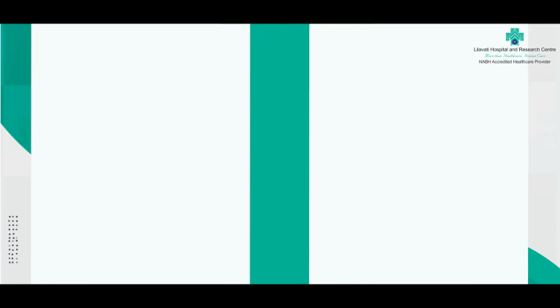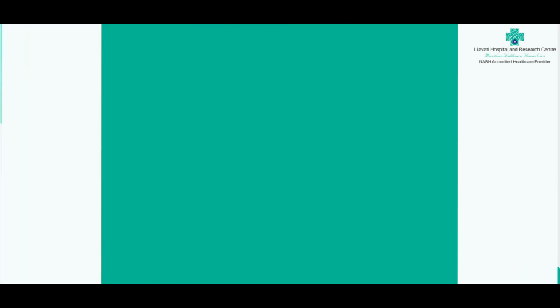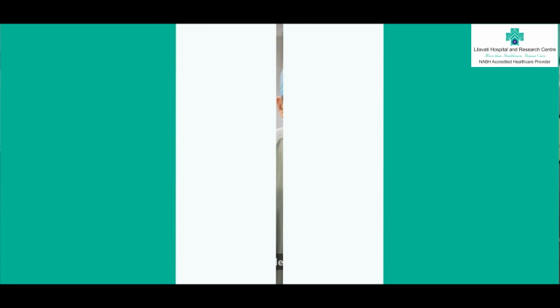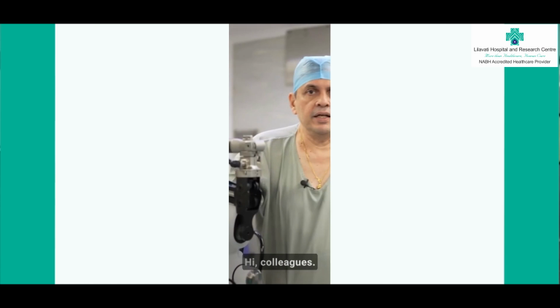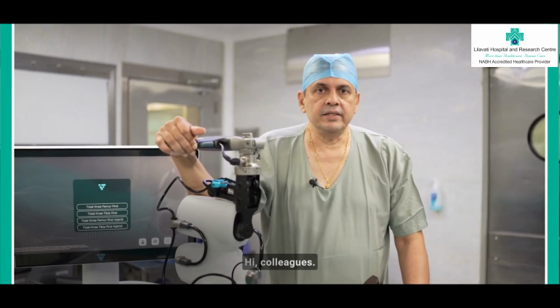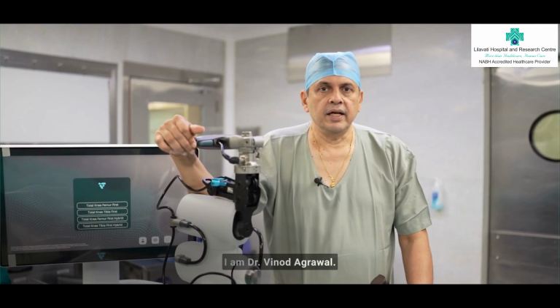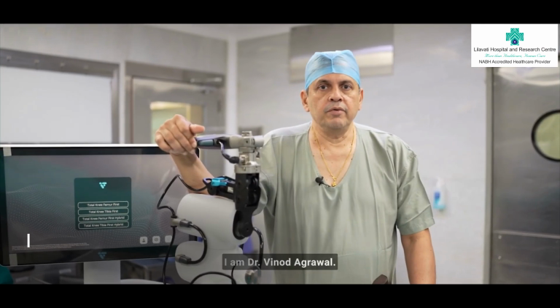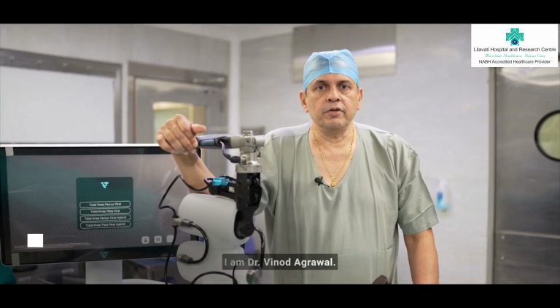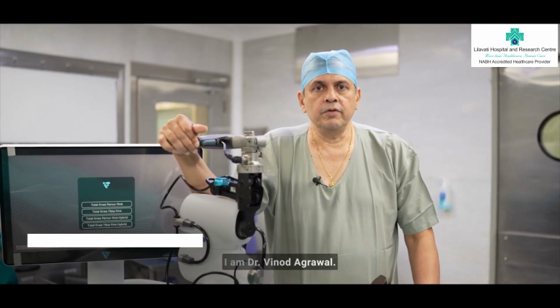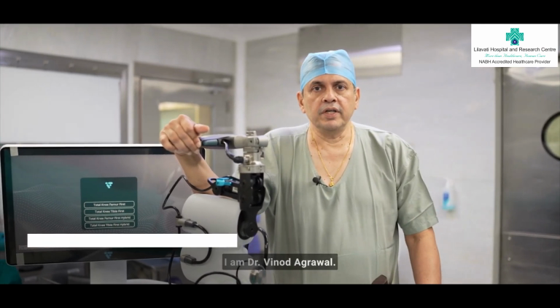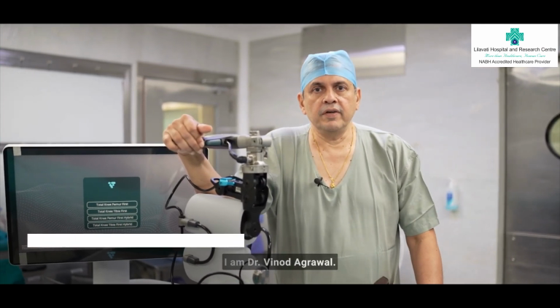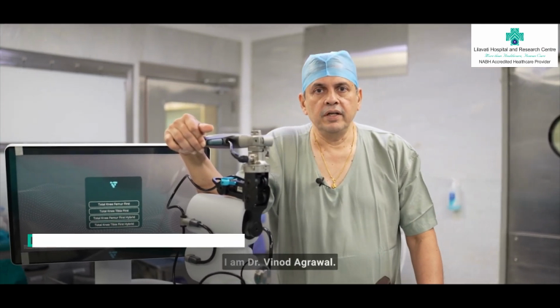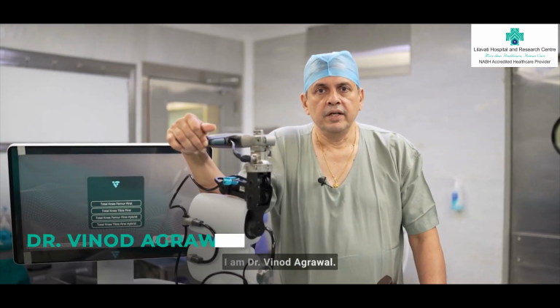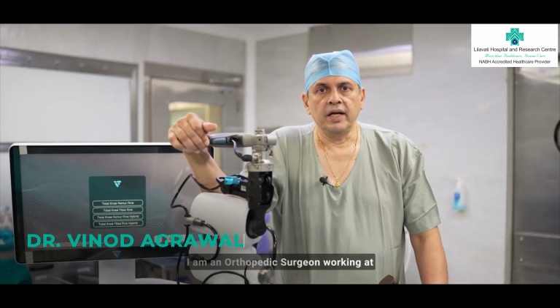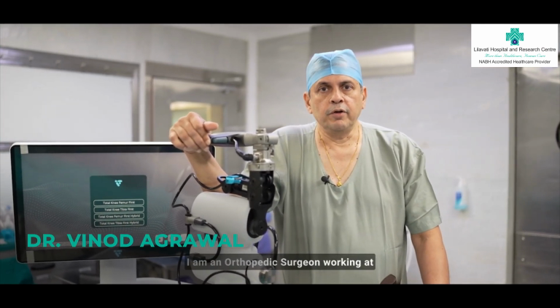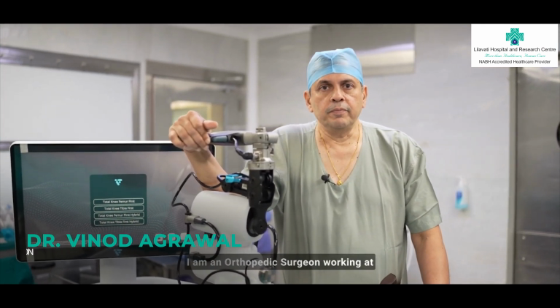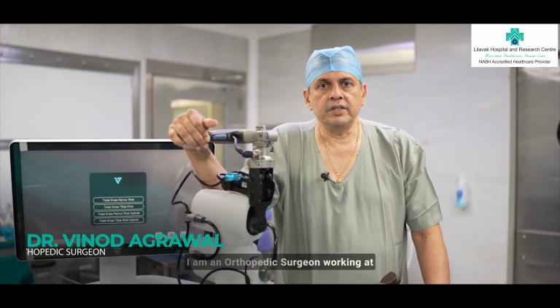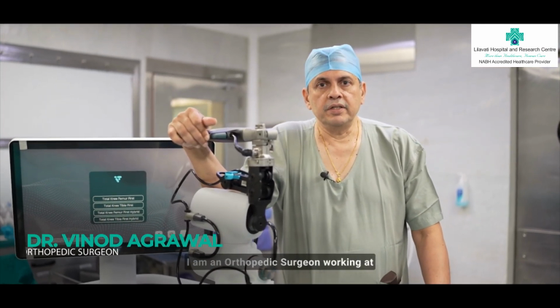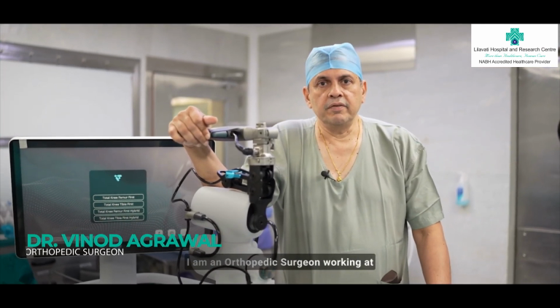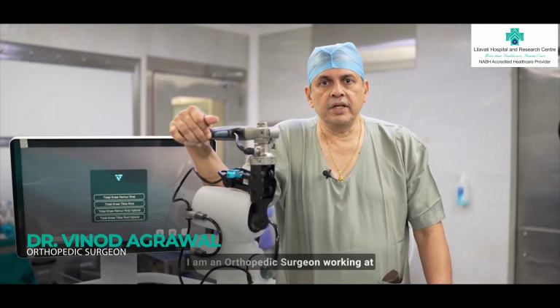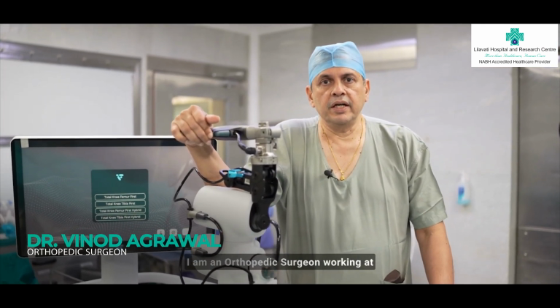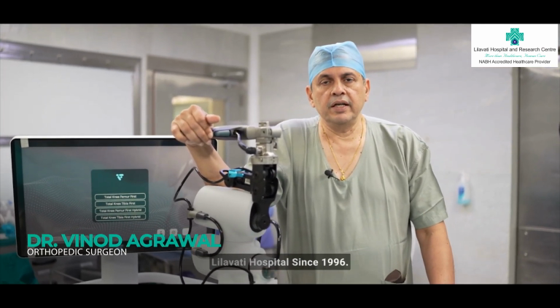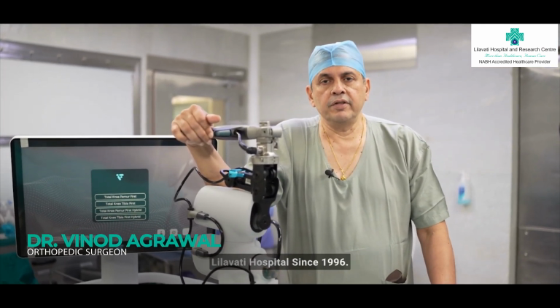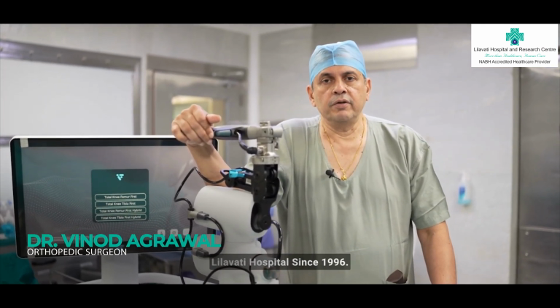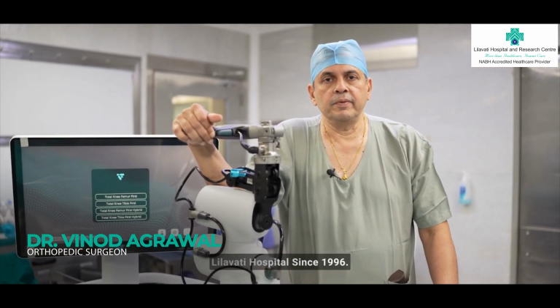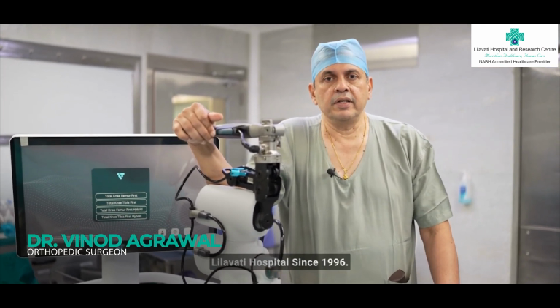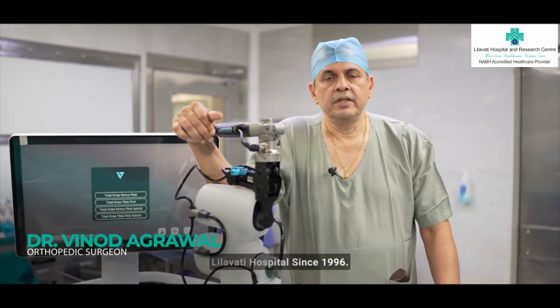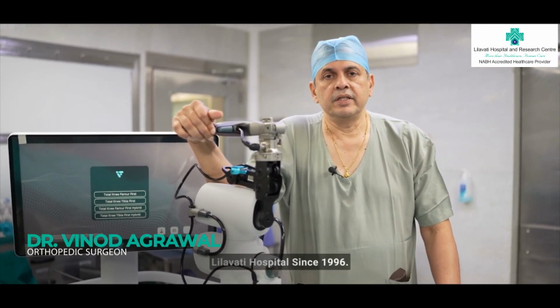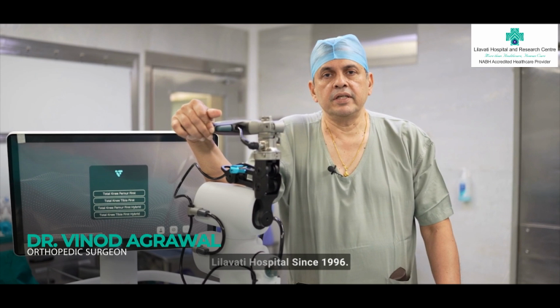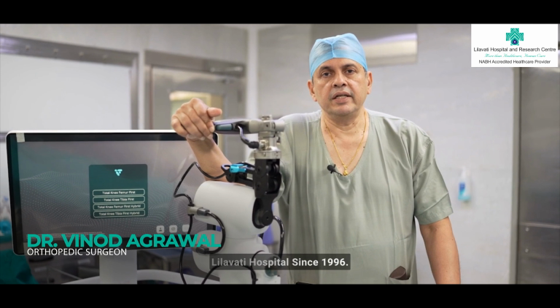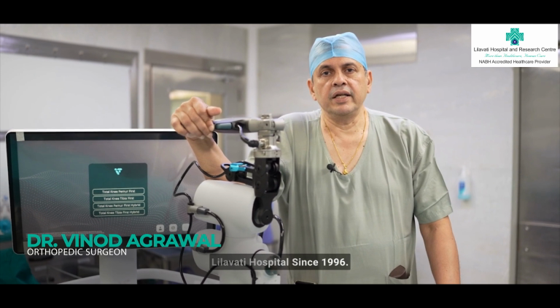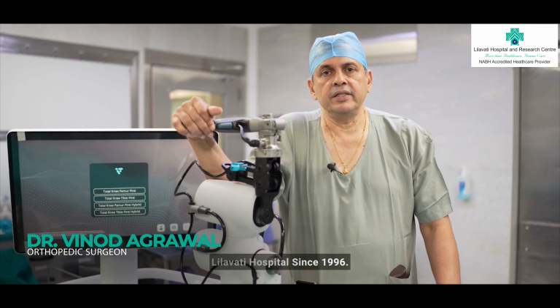Hi colleagues, I am Dr. Vinod Agrawal. I am an orthopedic surgeon working at Leelawati Hospital since 1996.